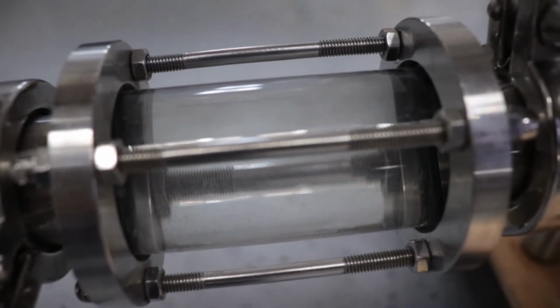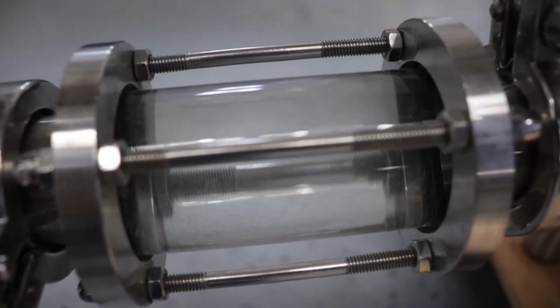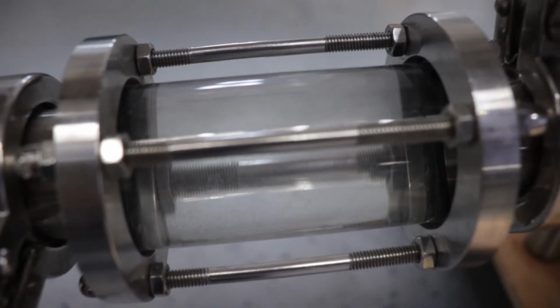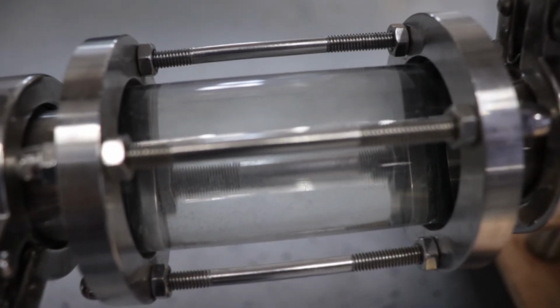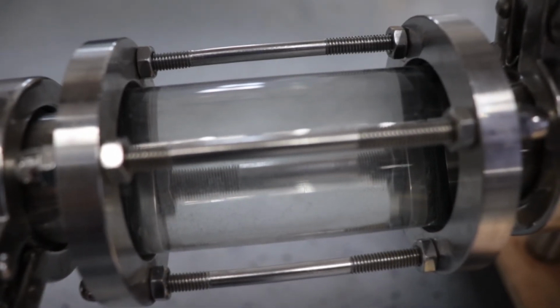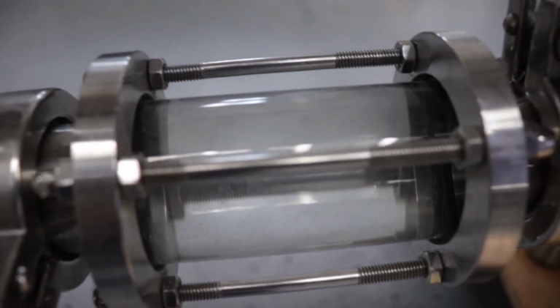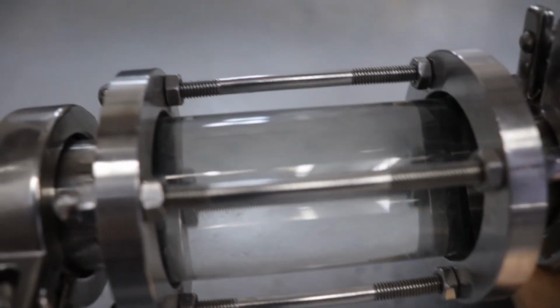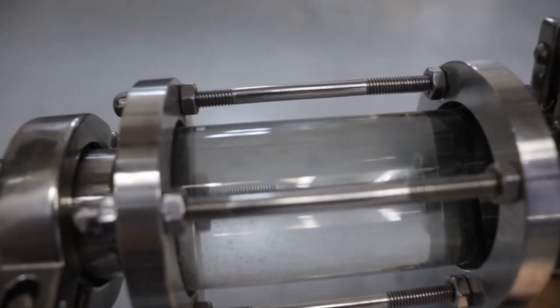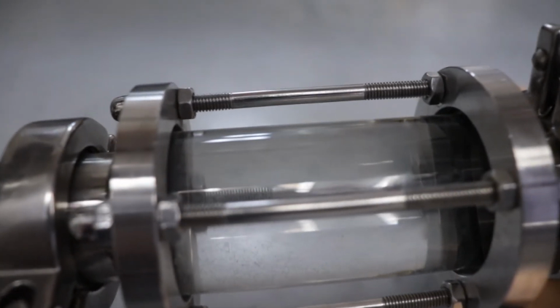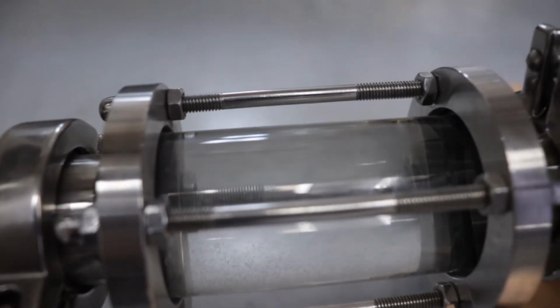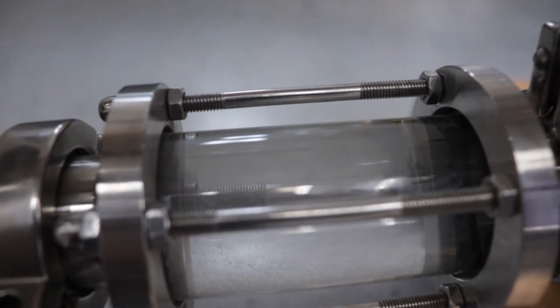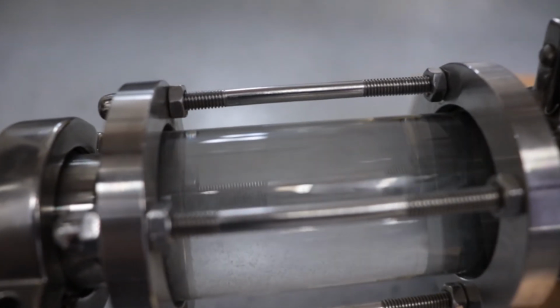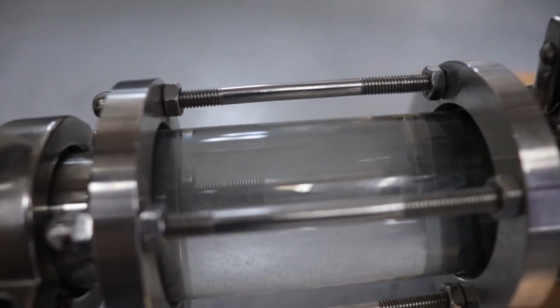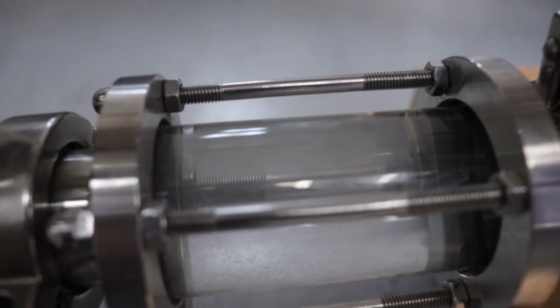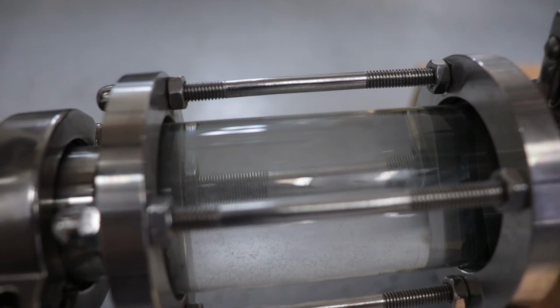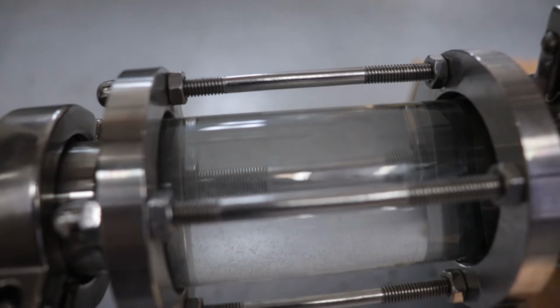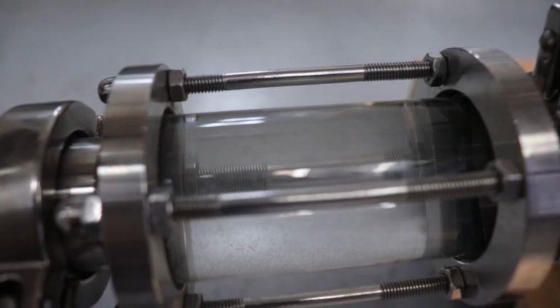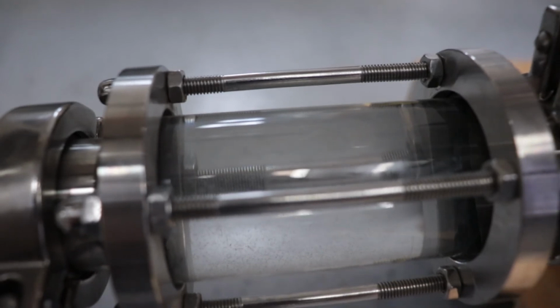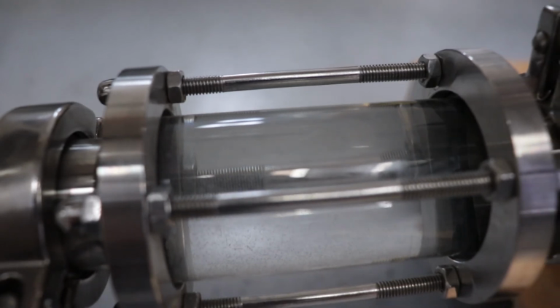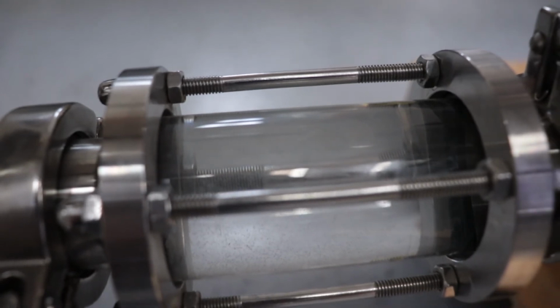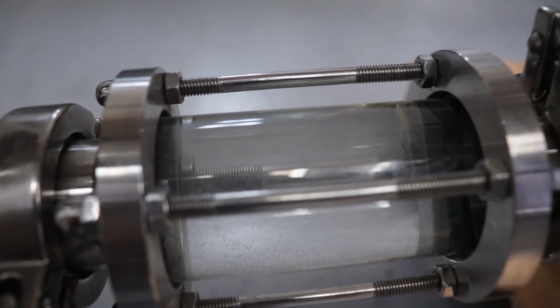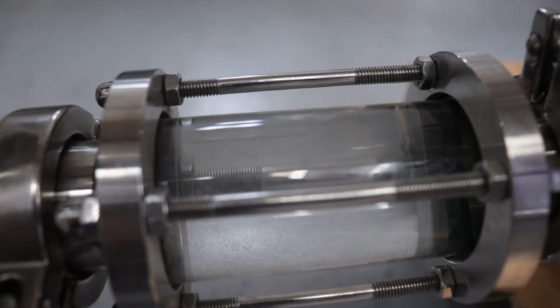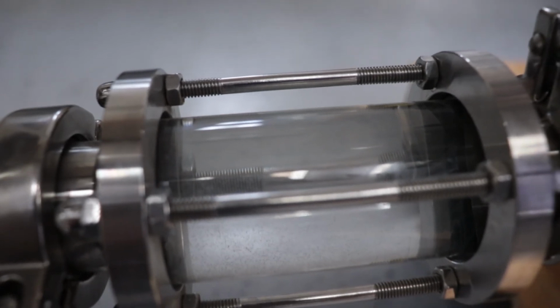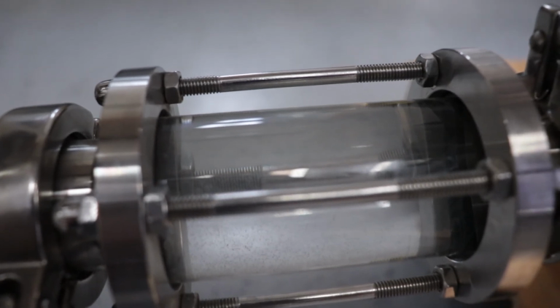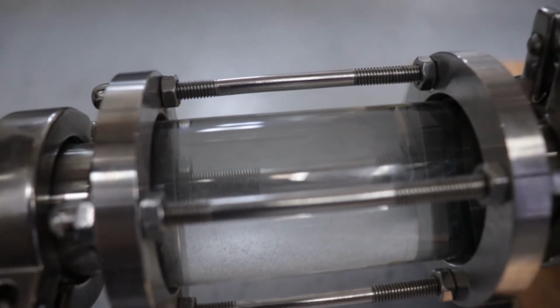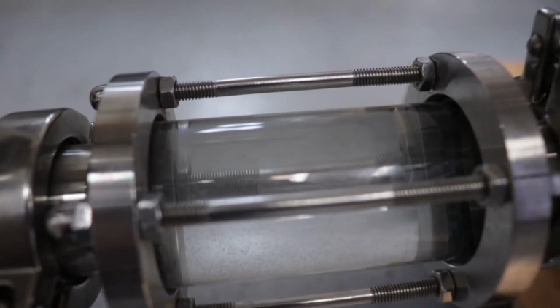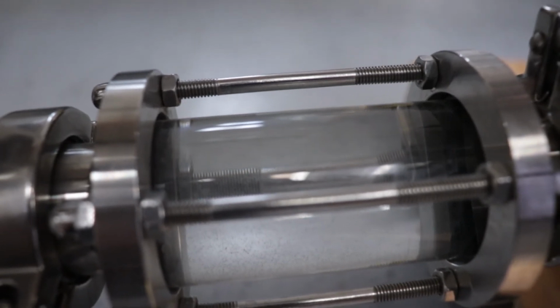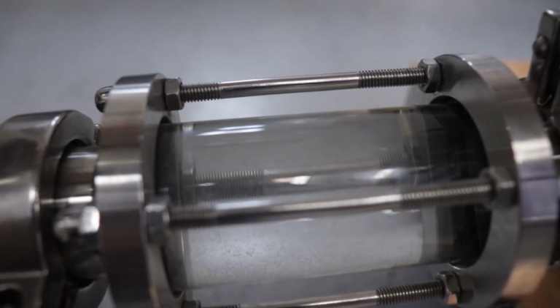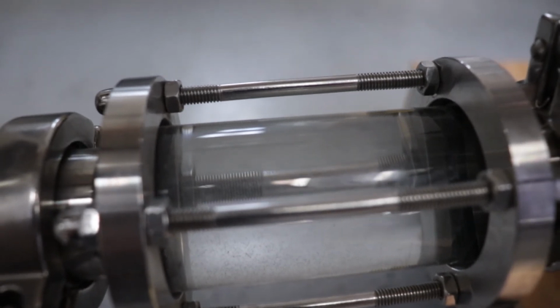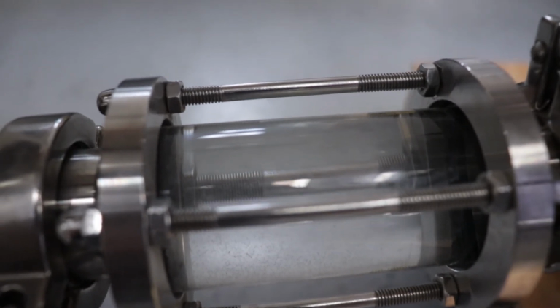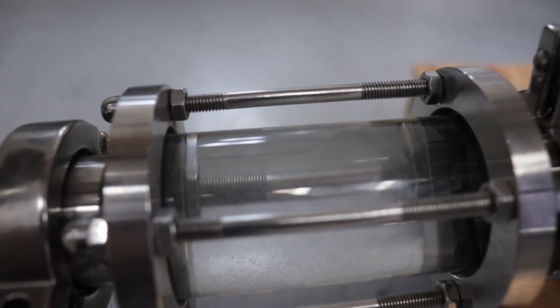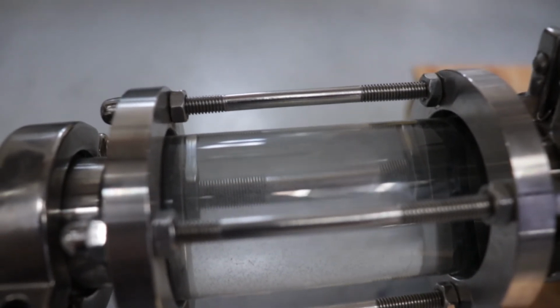Listen to the noise the pump makes. It sounds almost like sand inside the pump. This is an indication of cavitation.